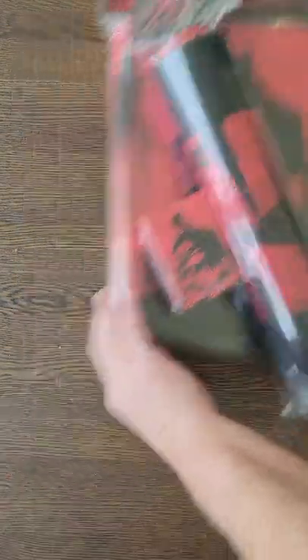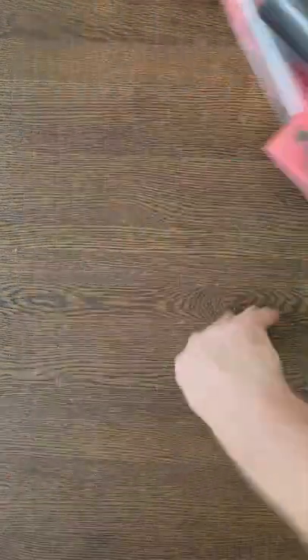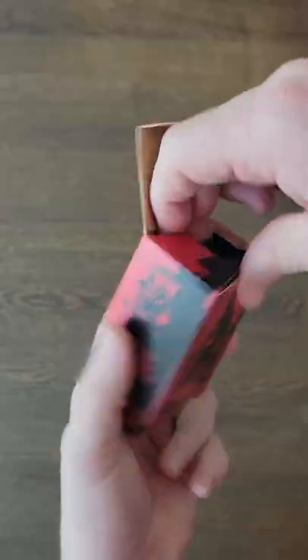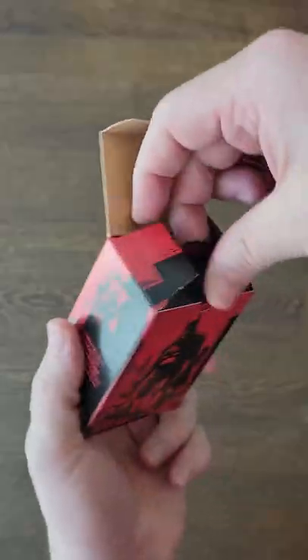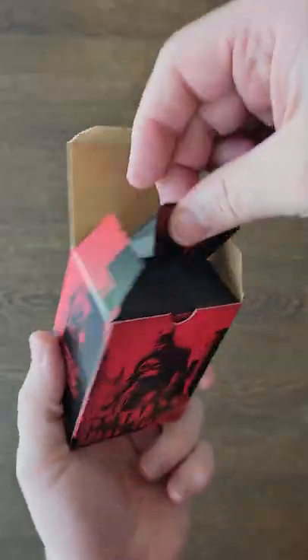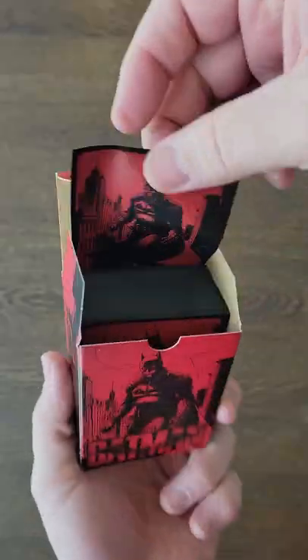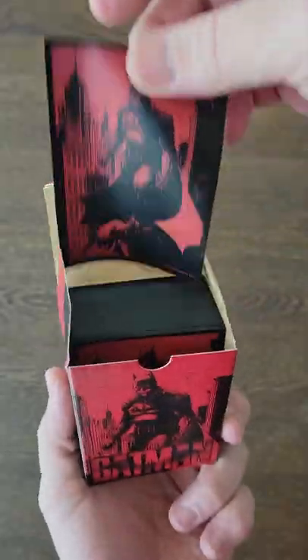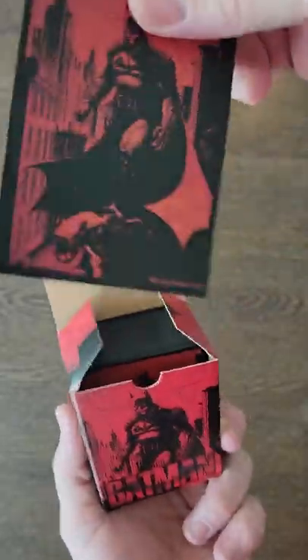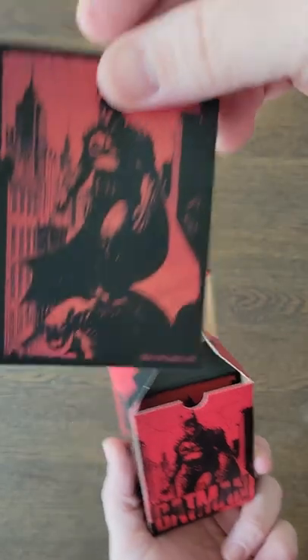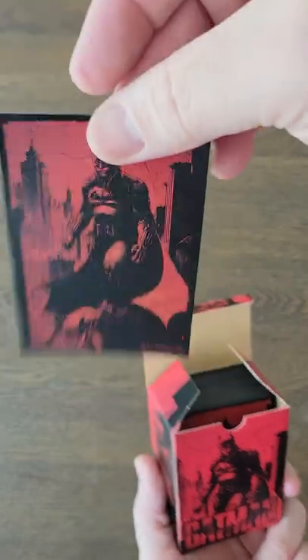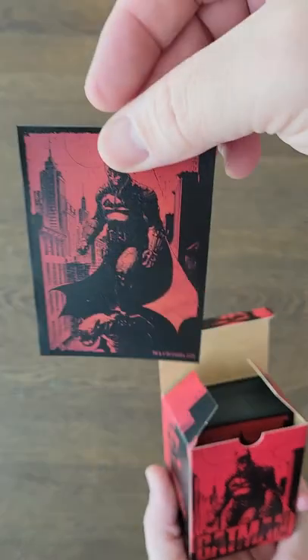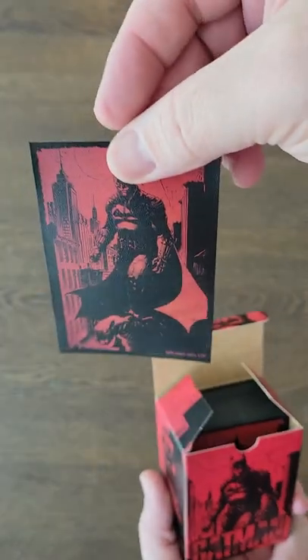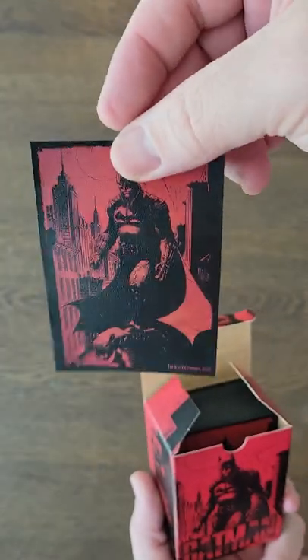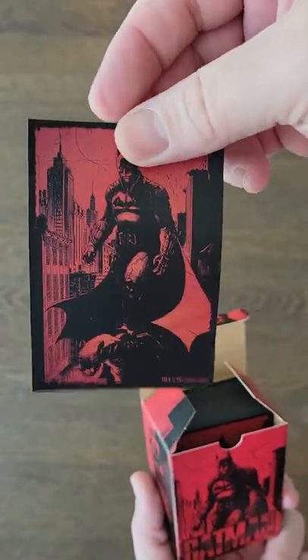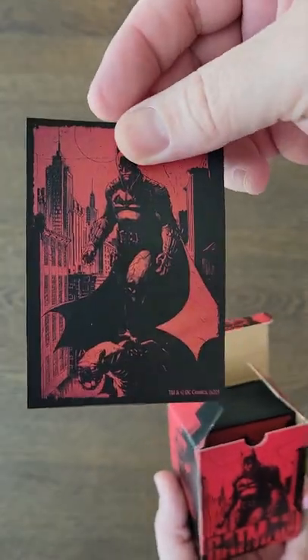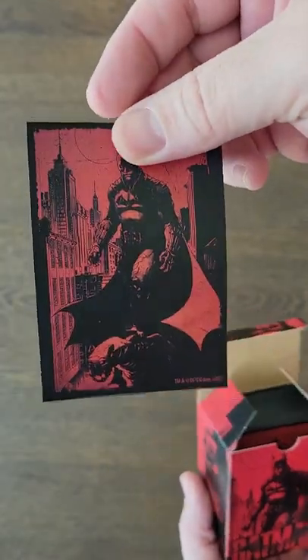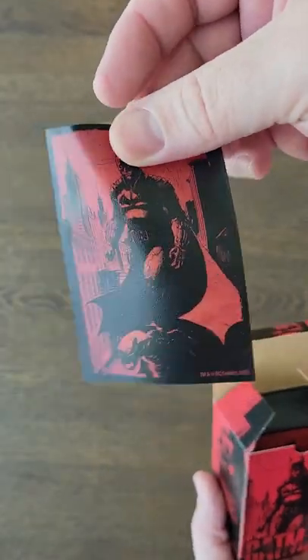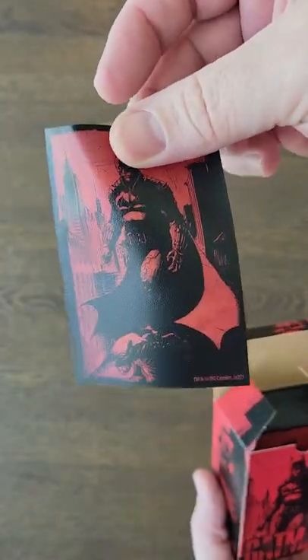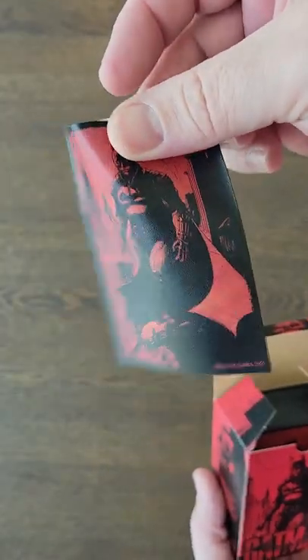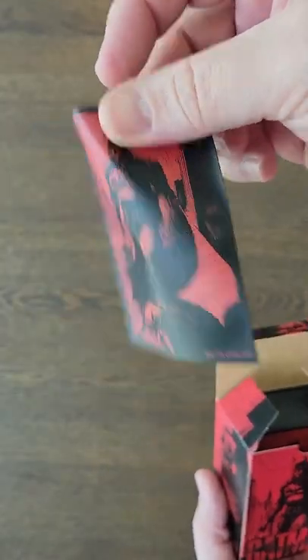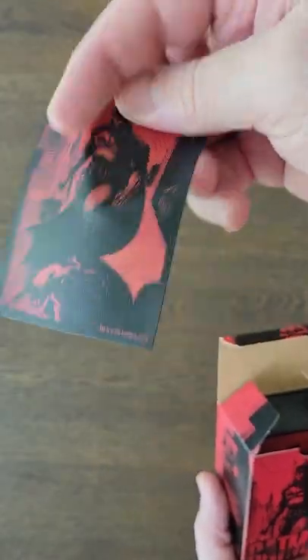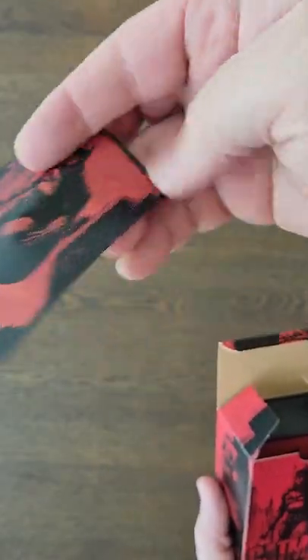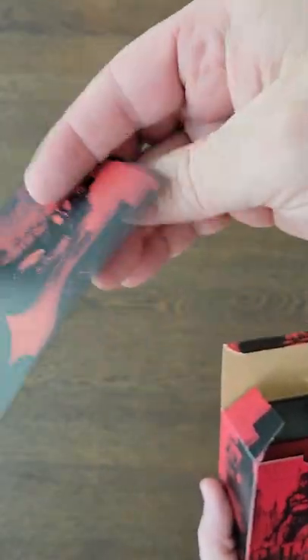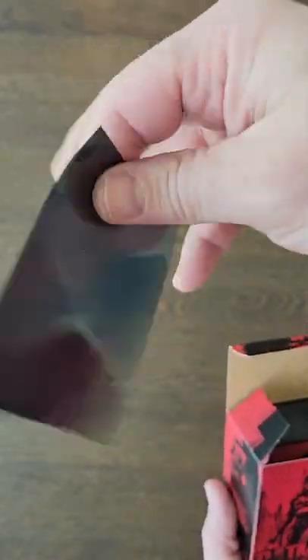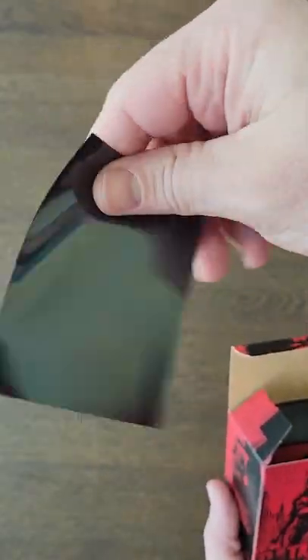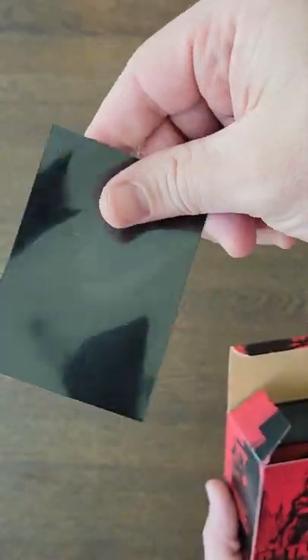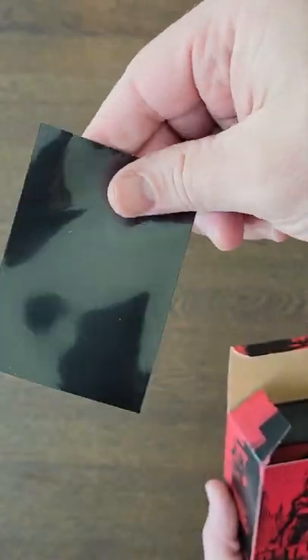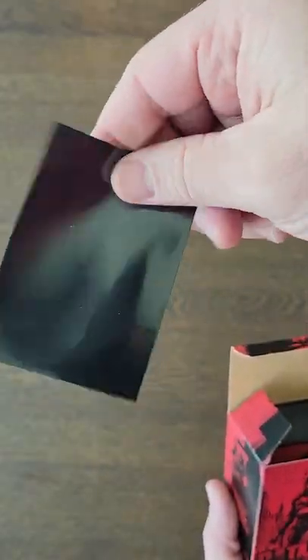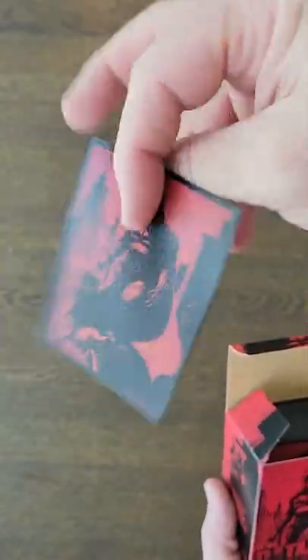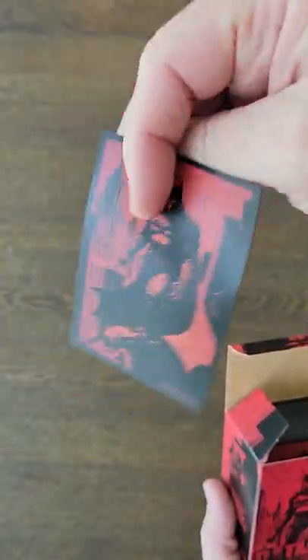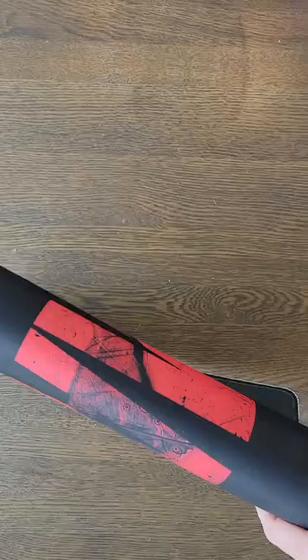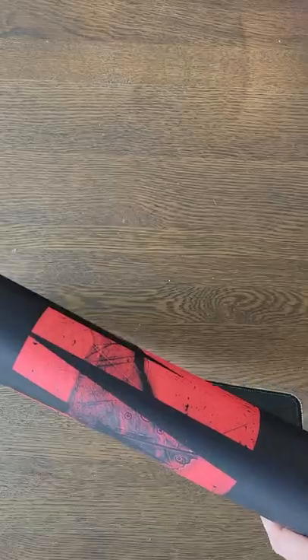Dragon Shield is known for the quality of their sleeves, and these are no exception. You're gonna like these if you like the art on them.